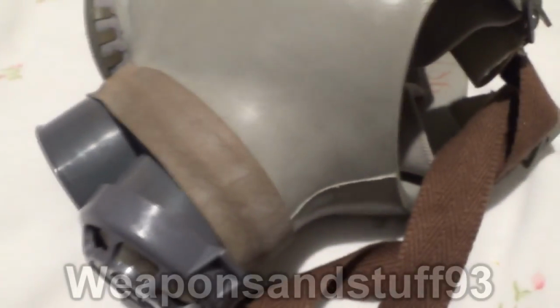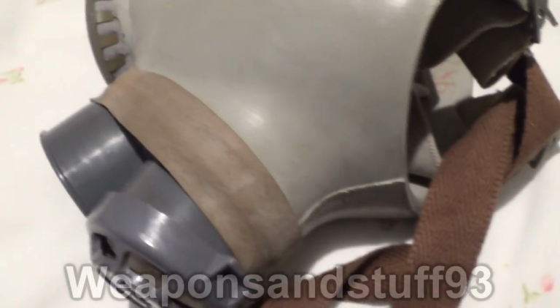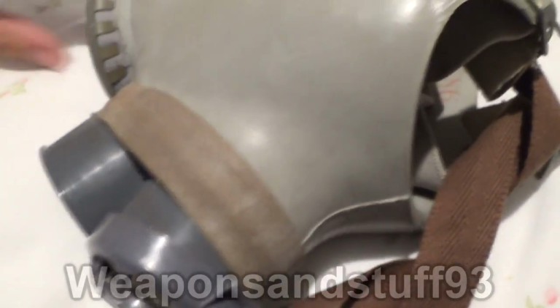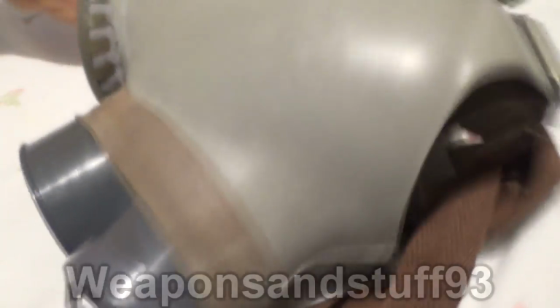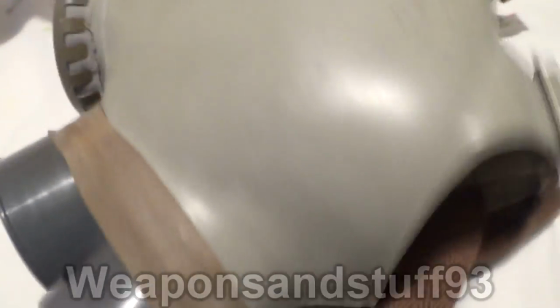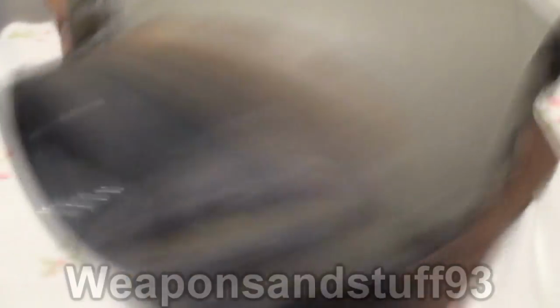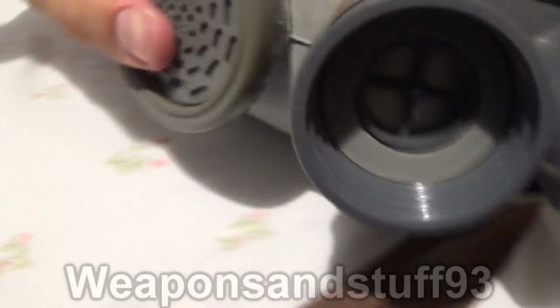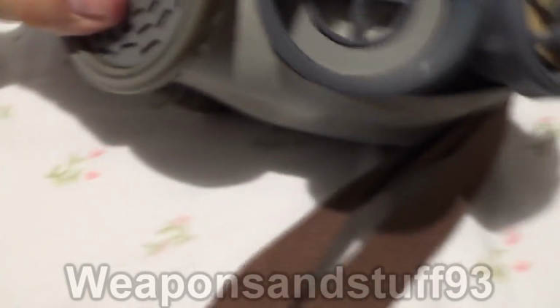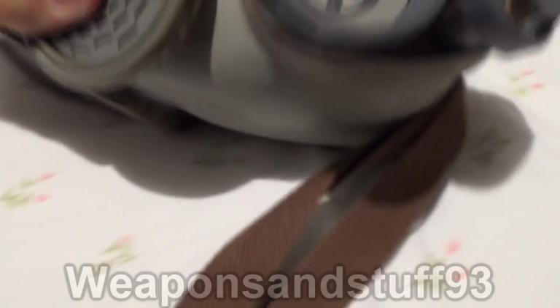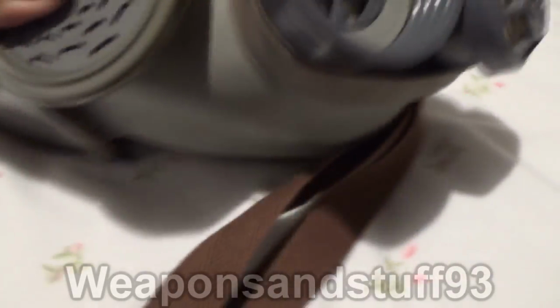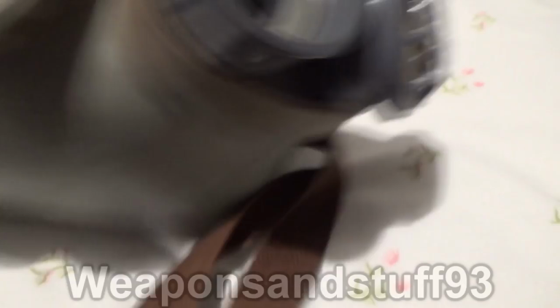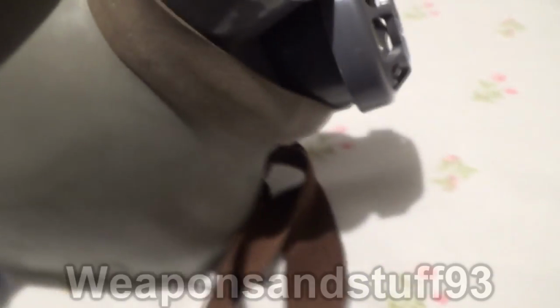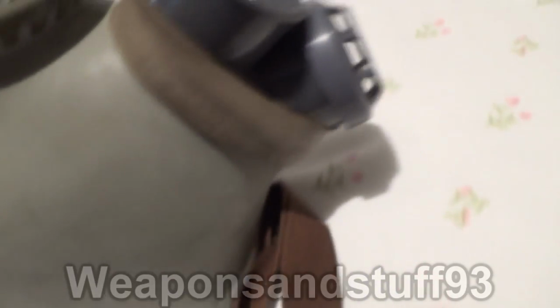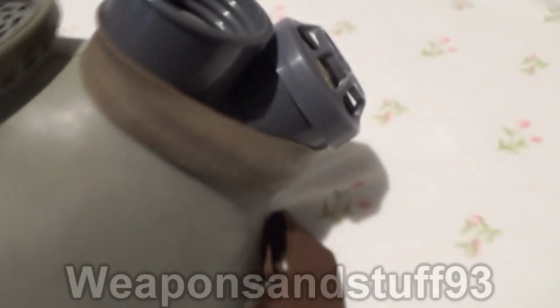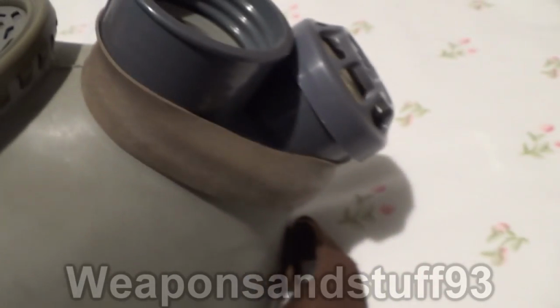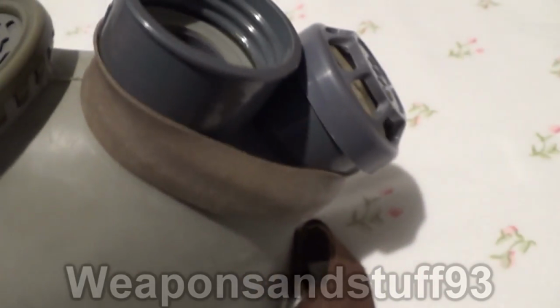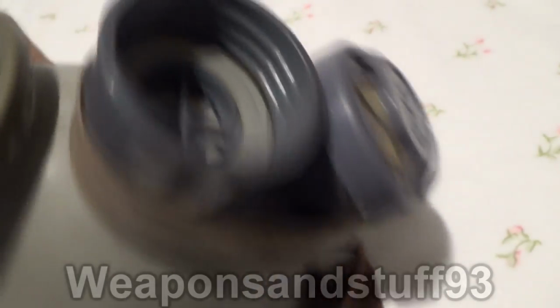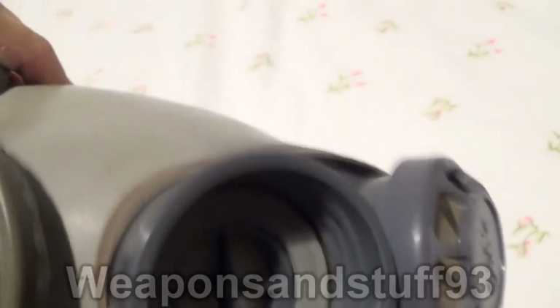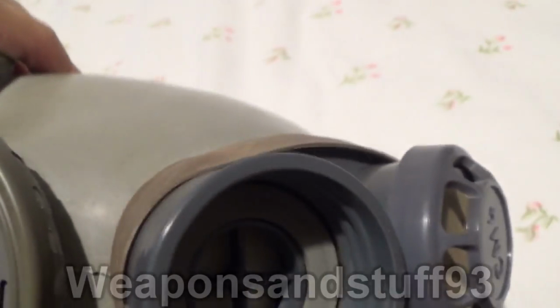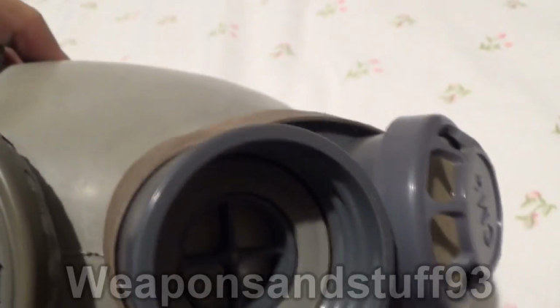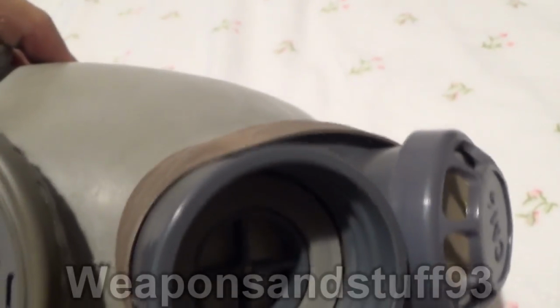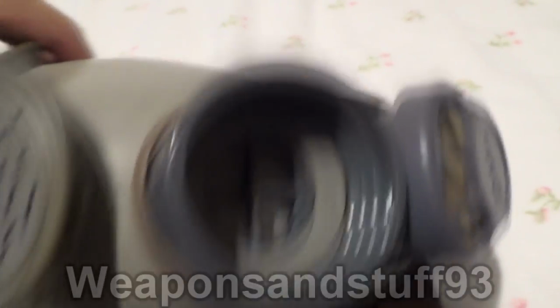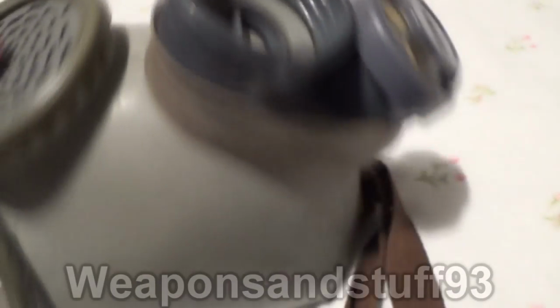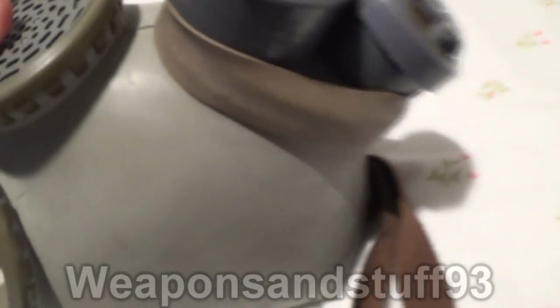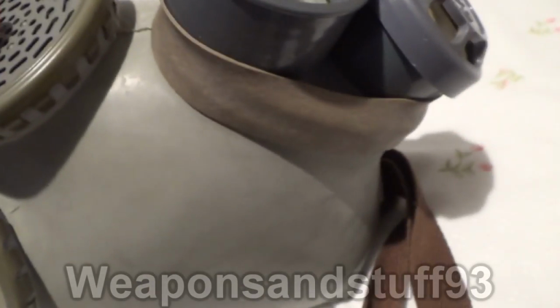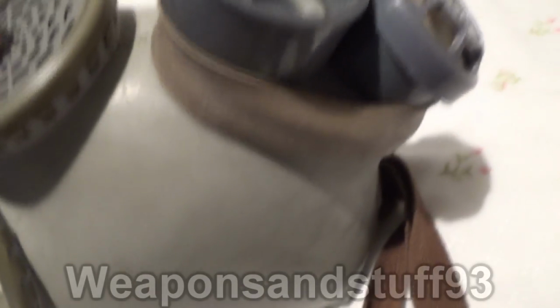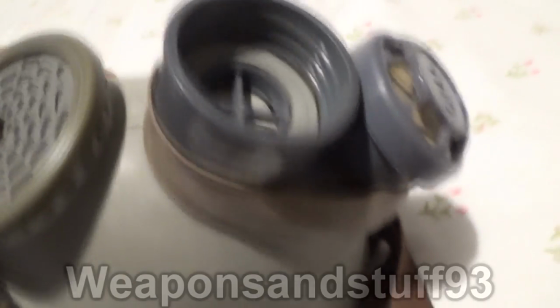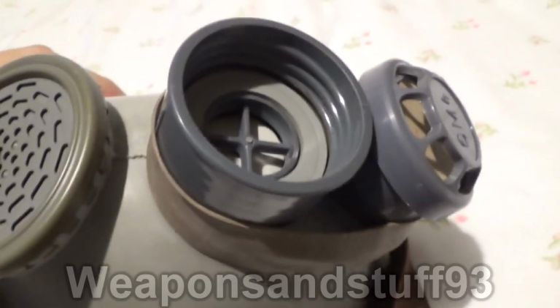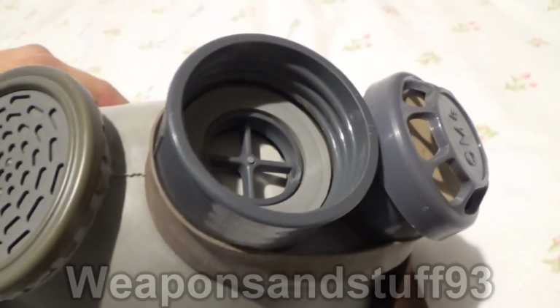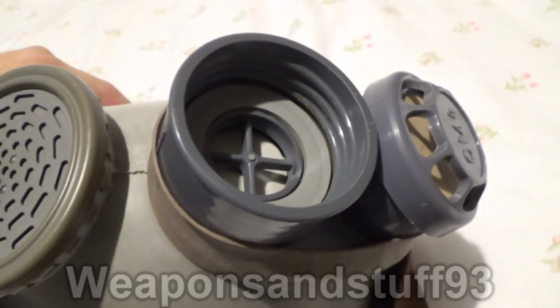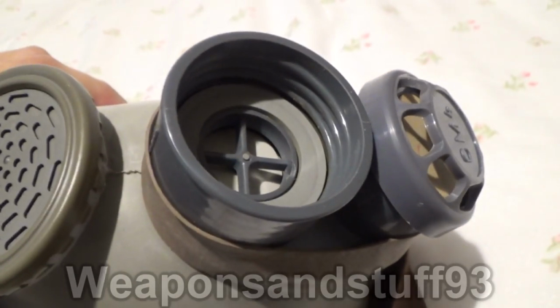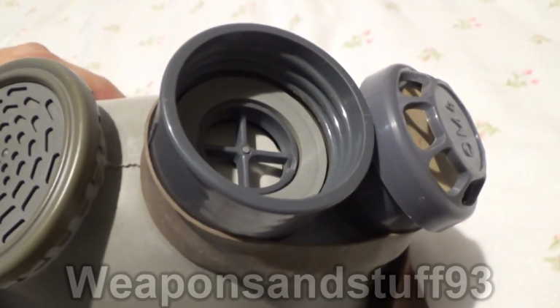And there we go — that's the intake/outtake assembly reassembled onto the mask, and hopefully it will still work.